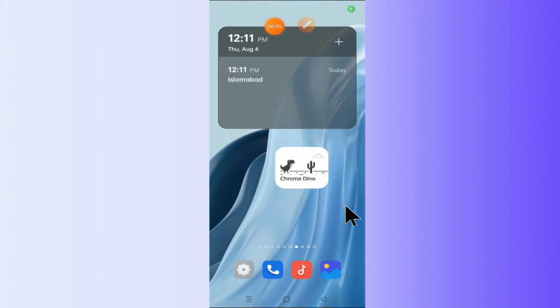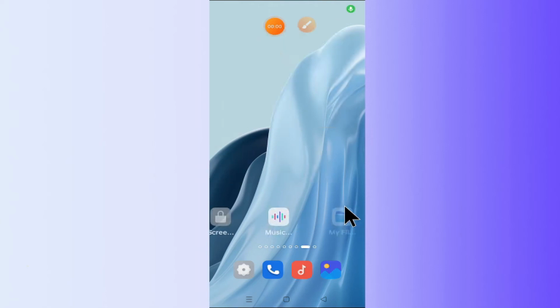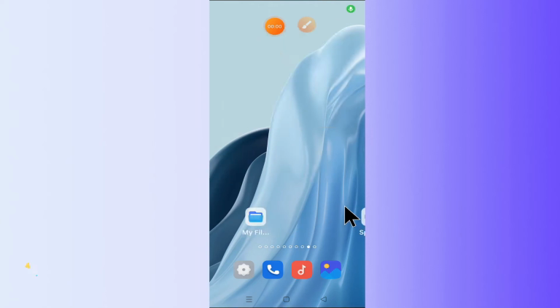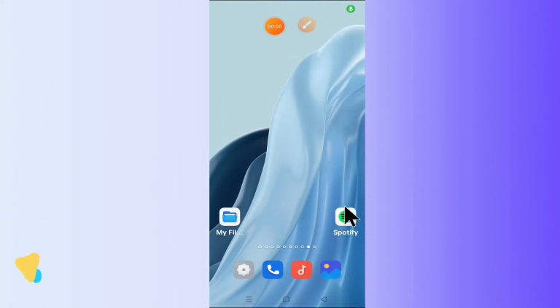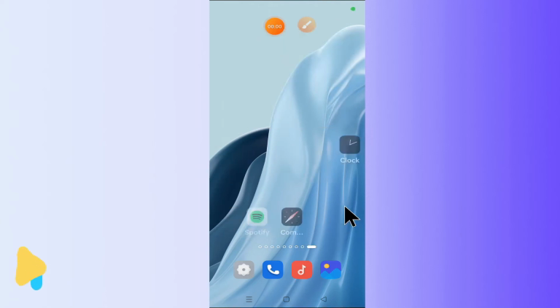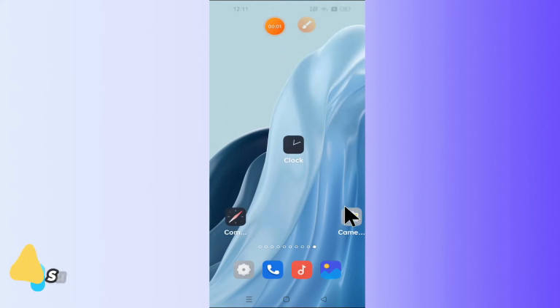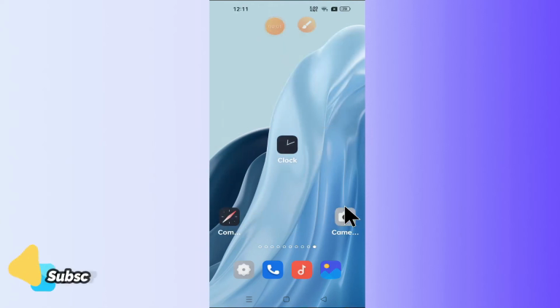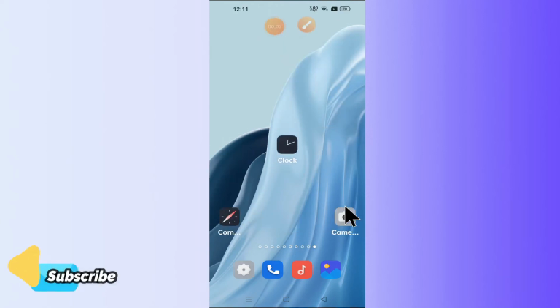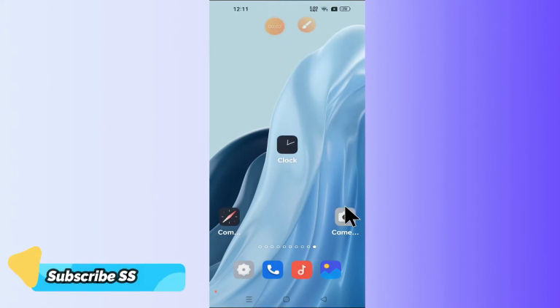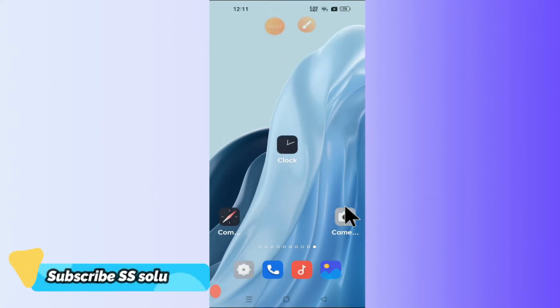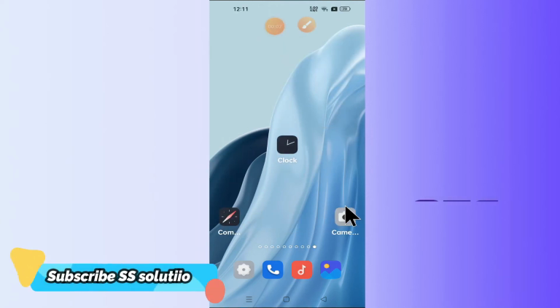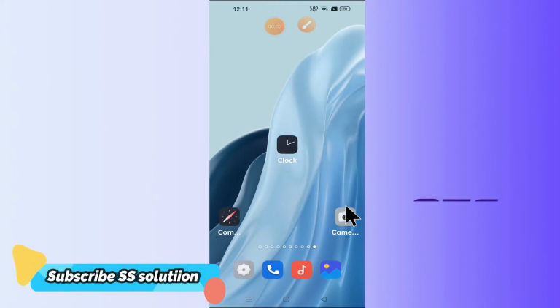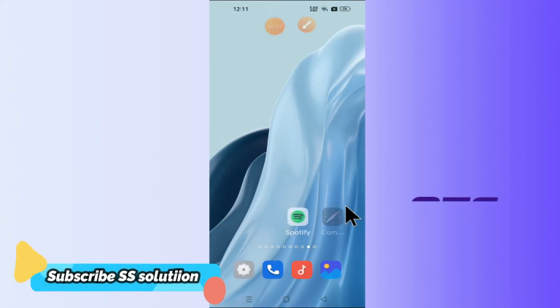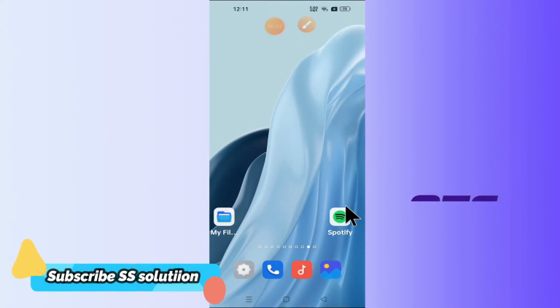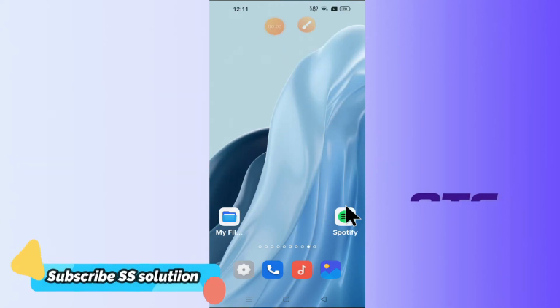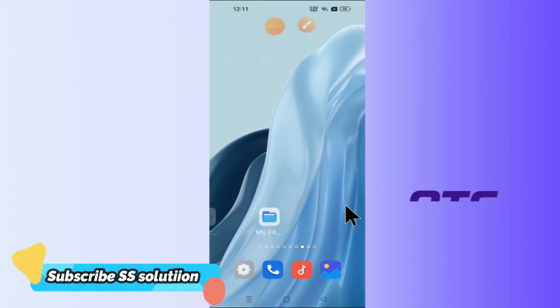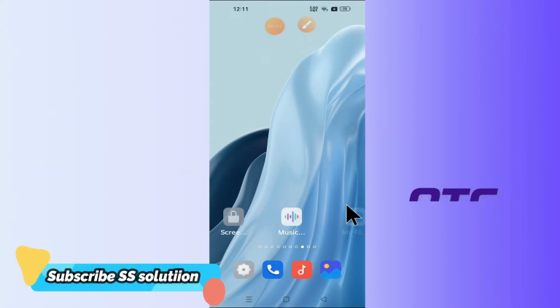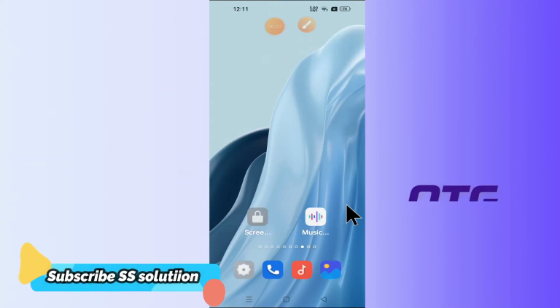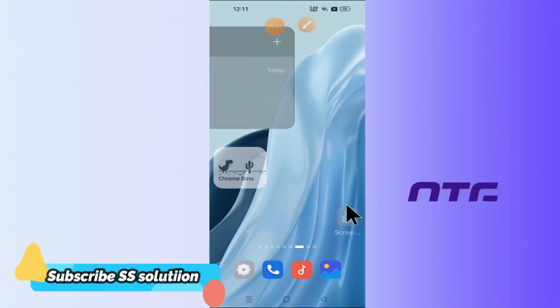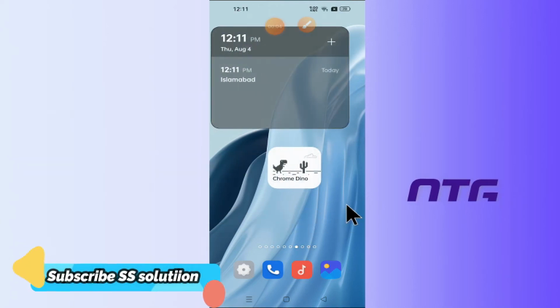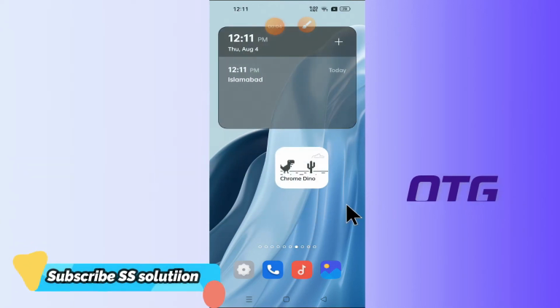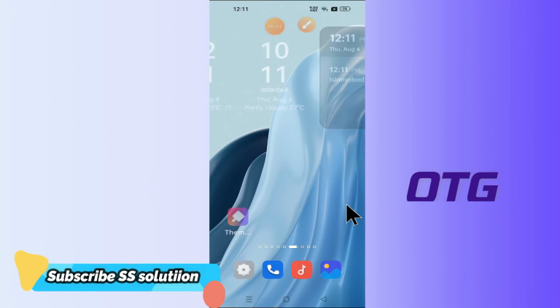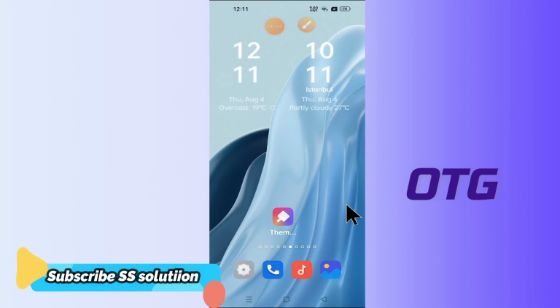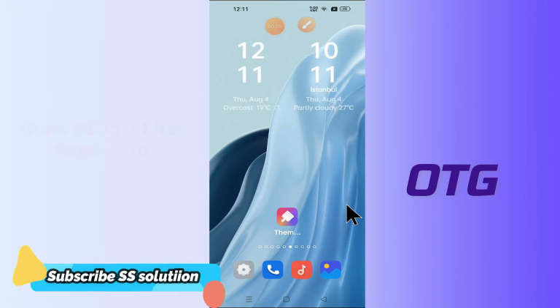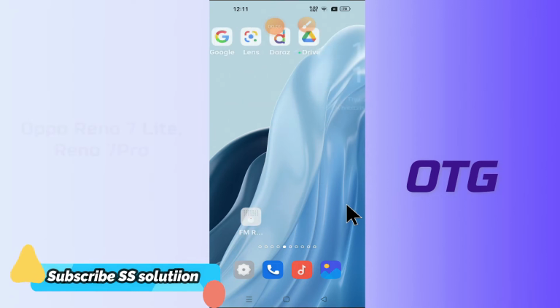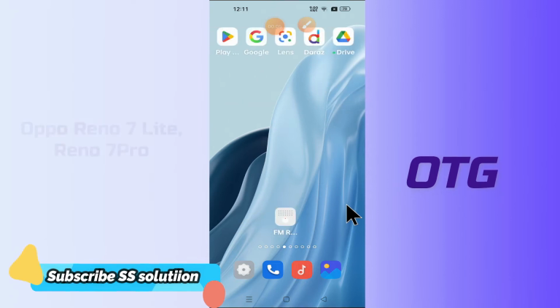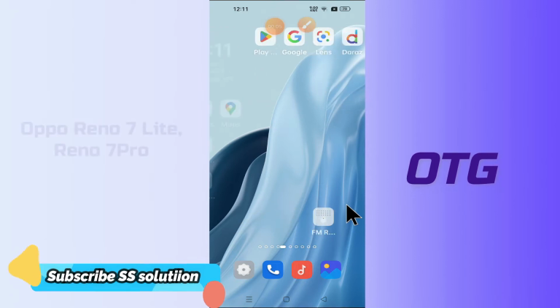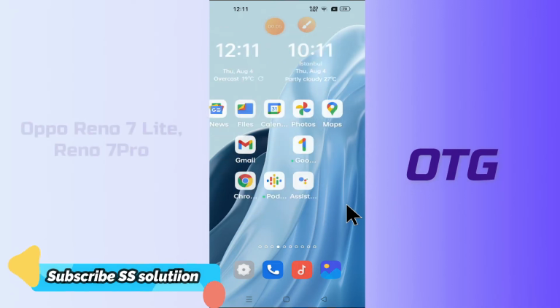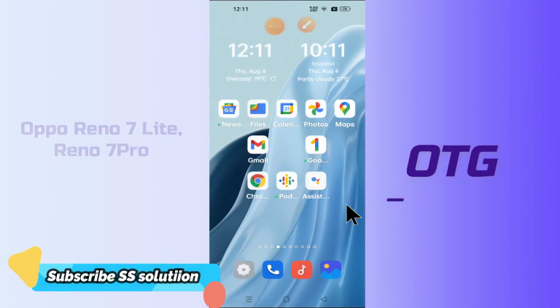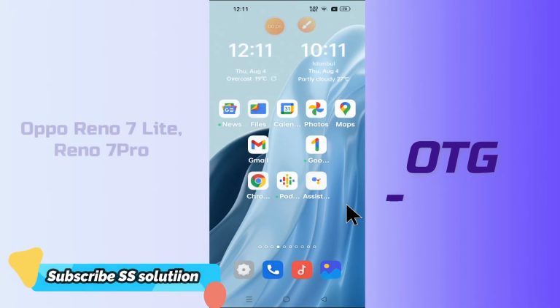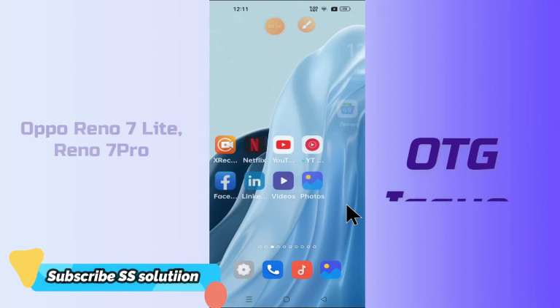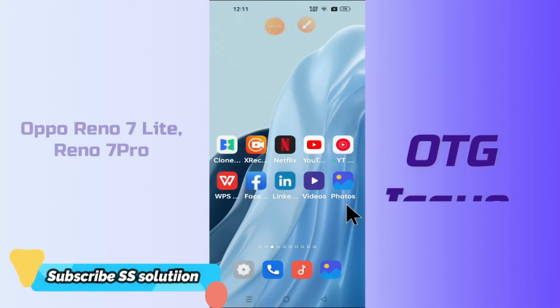Hello everyone, hope you are fine. In this video, I will tell you how you can fix the OTG issue in your device Oppo Reno7 Lite and 7 Pro.